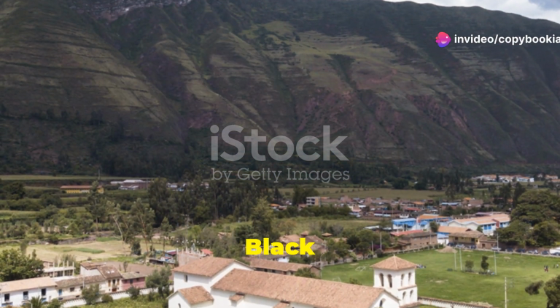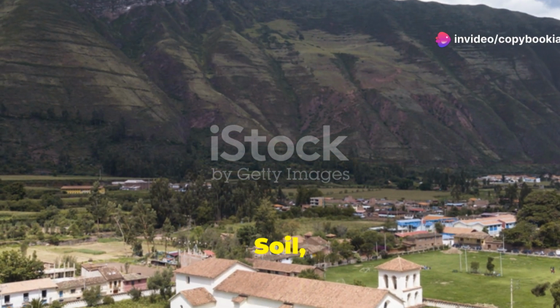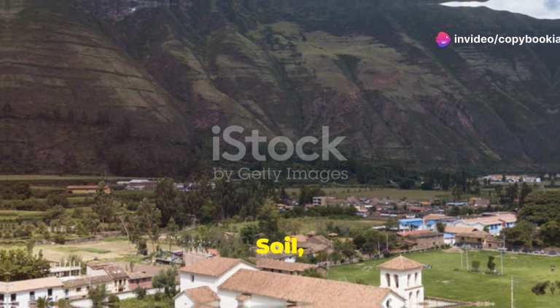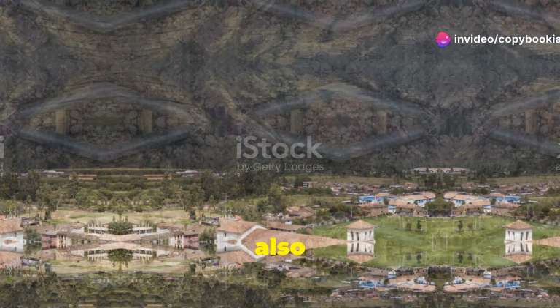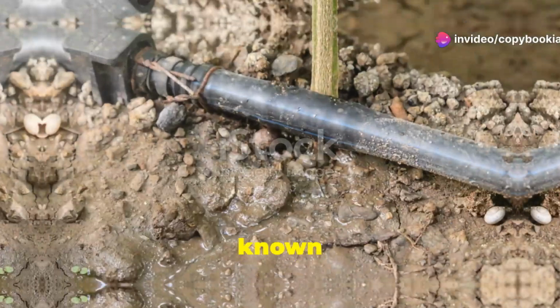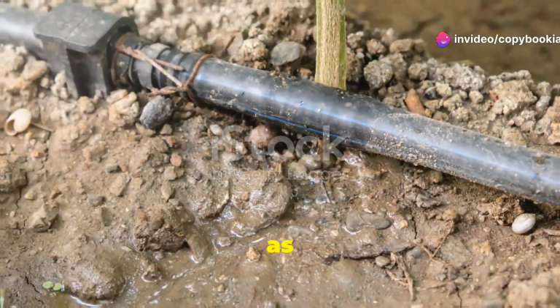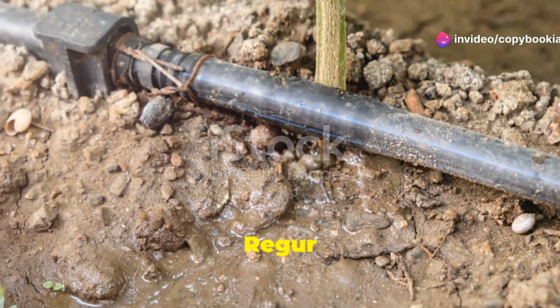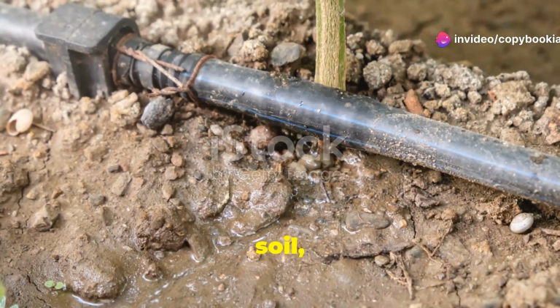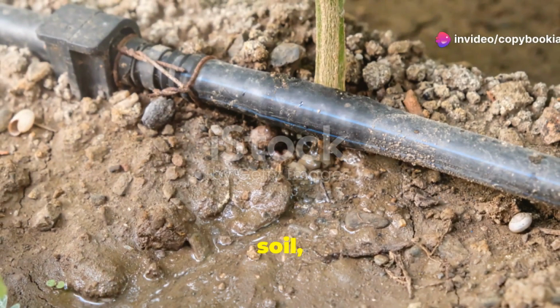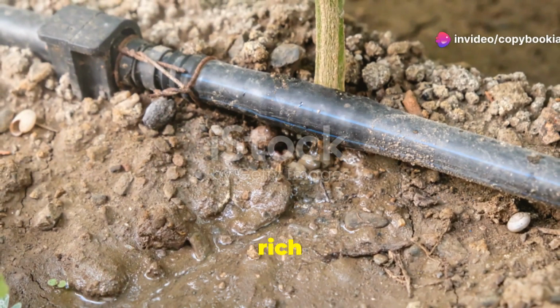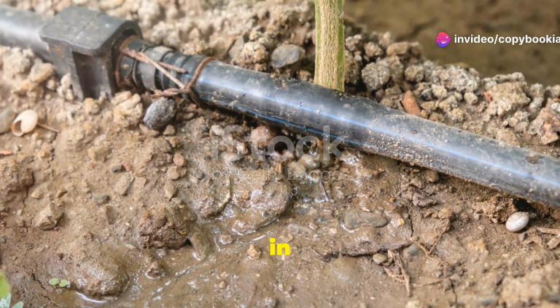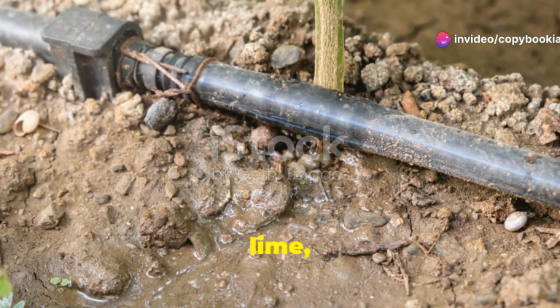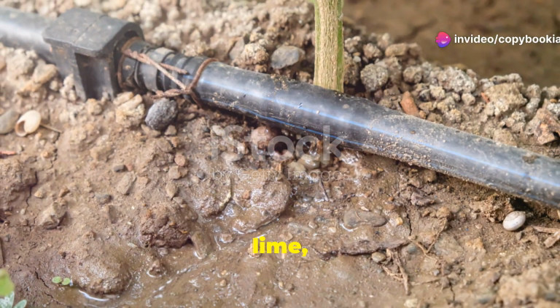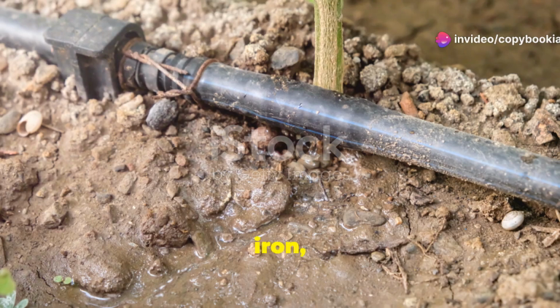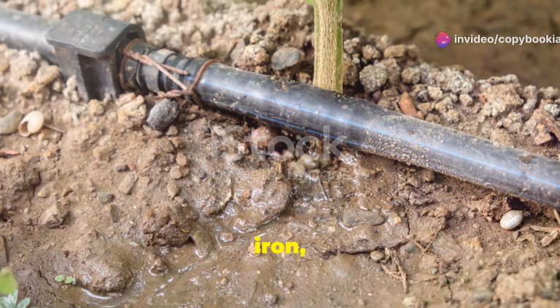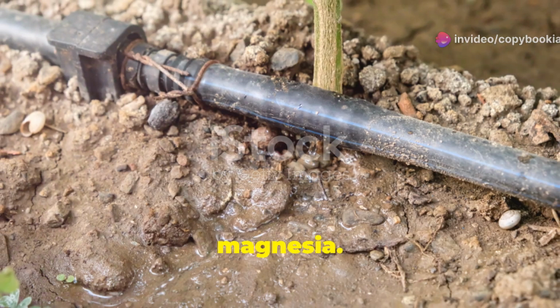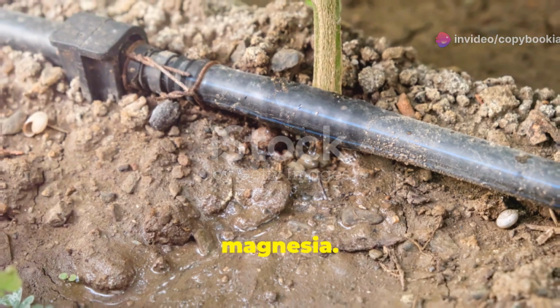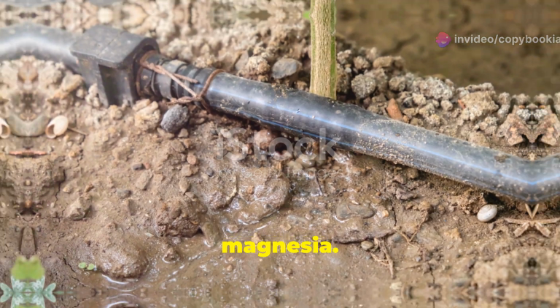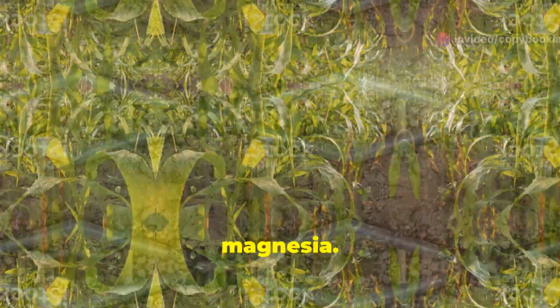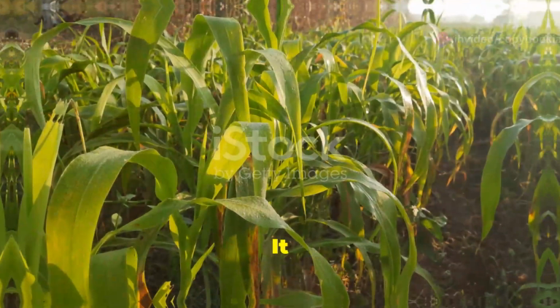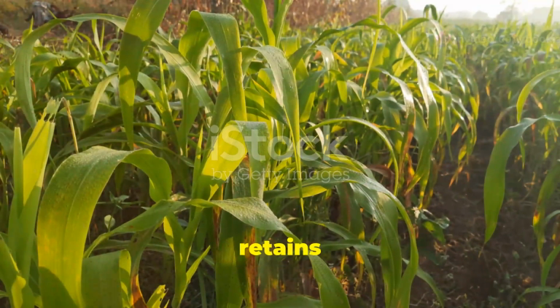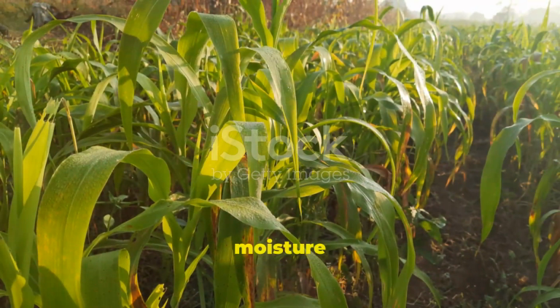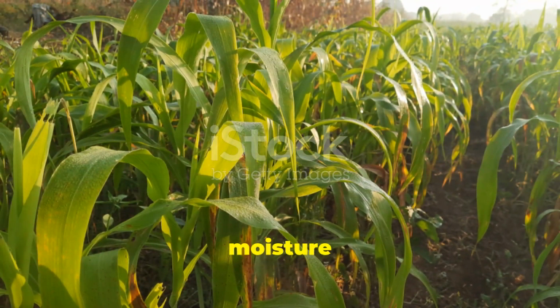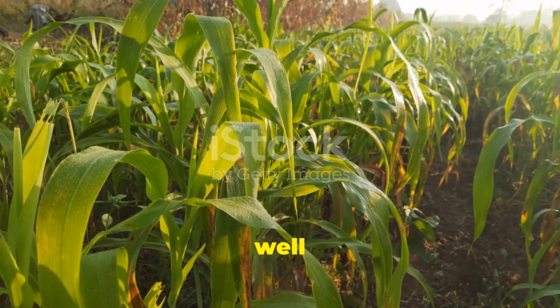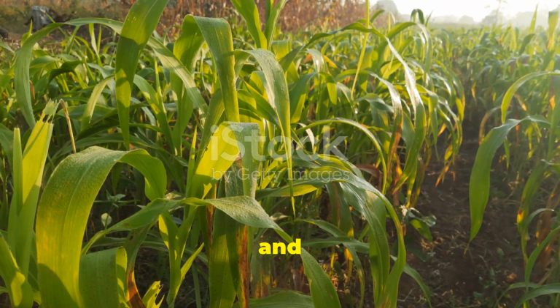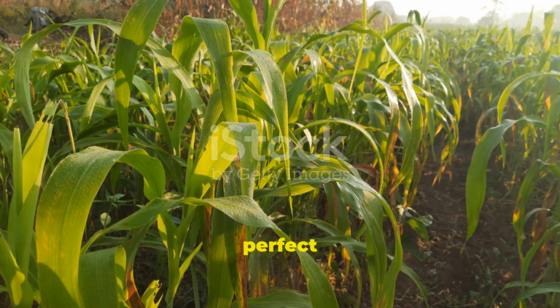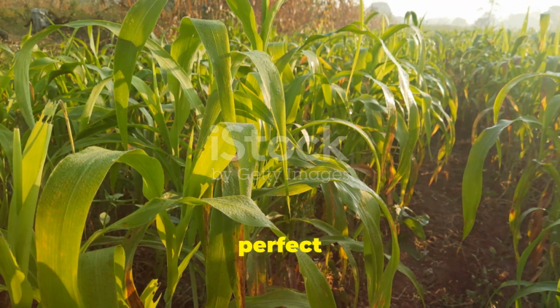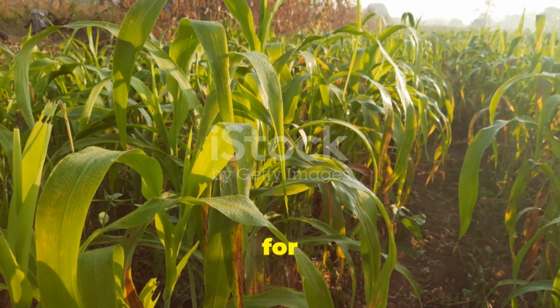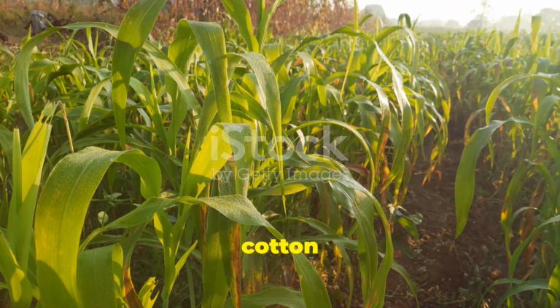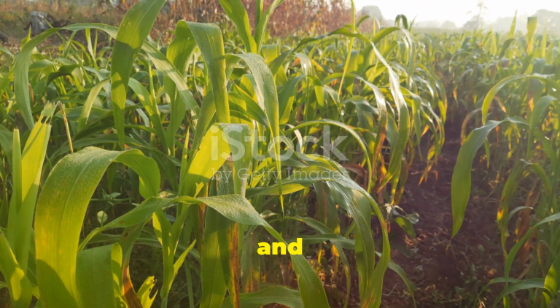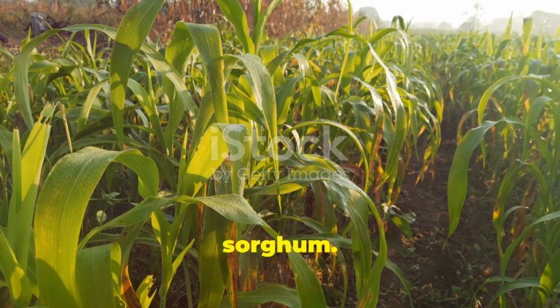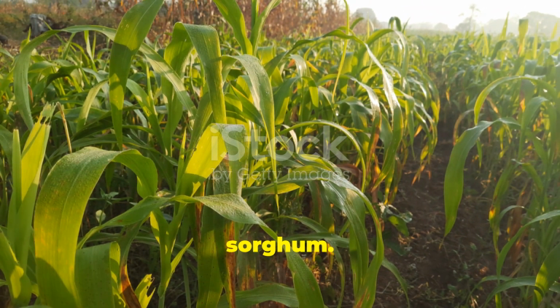Black soil, also known as Regur soil, is rich in lime, iron, and magnesia. It retains moisture well and is perfect for cotton and sorghum.